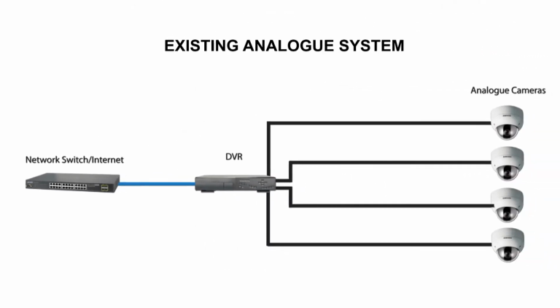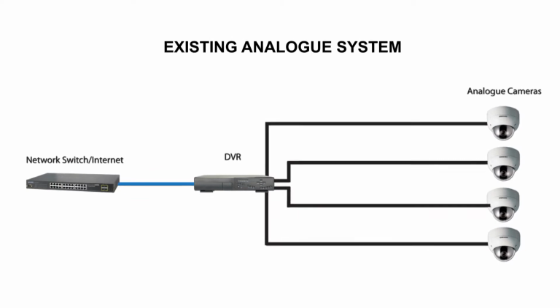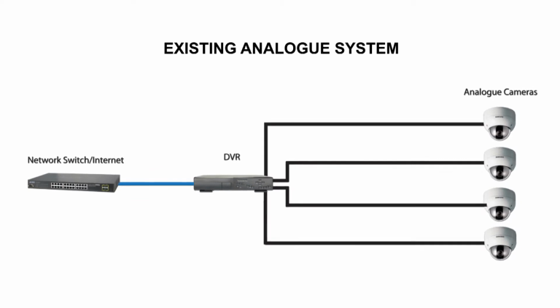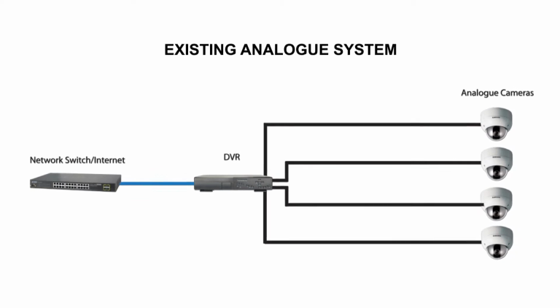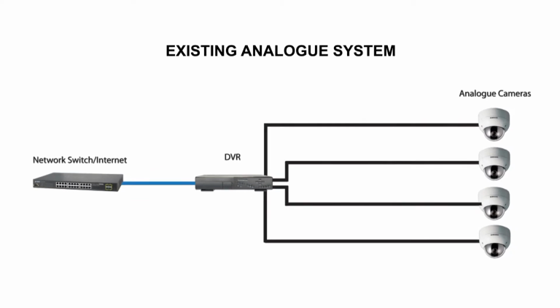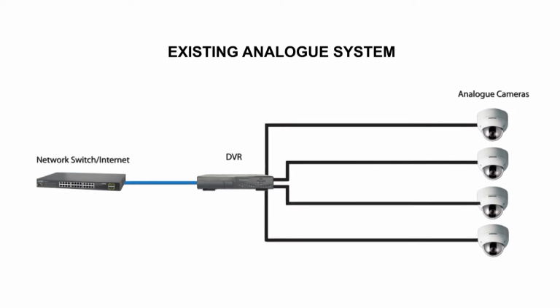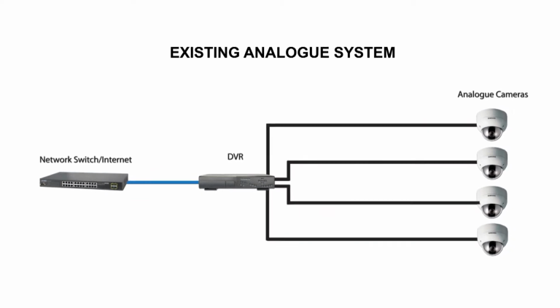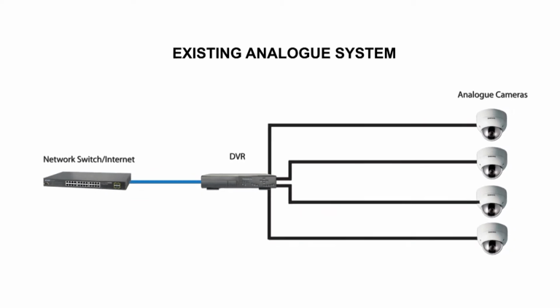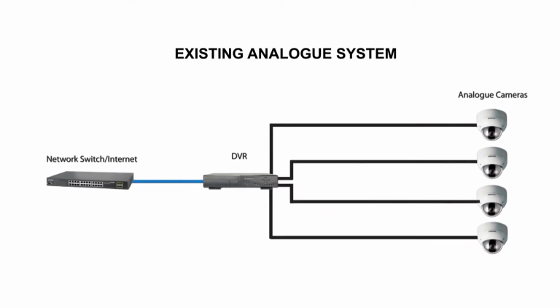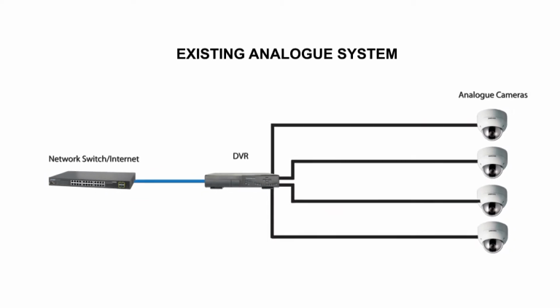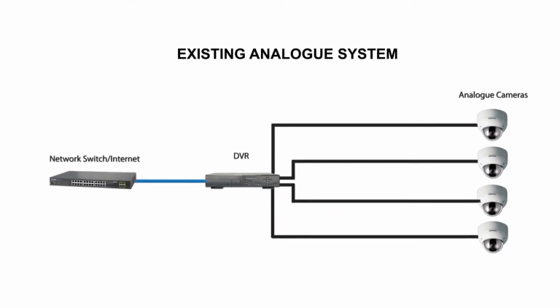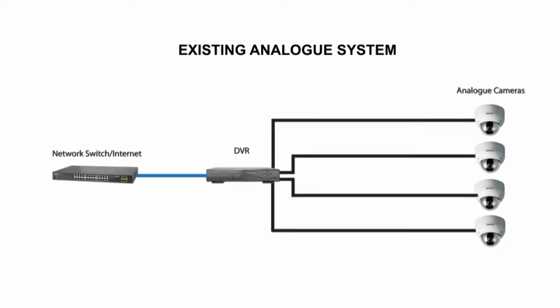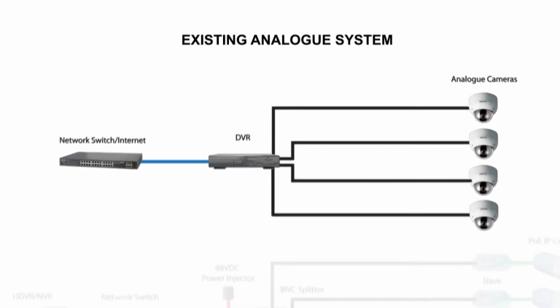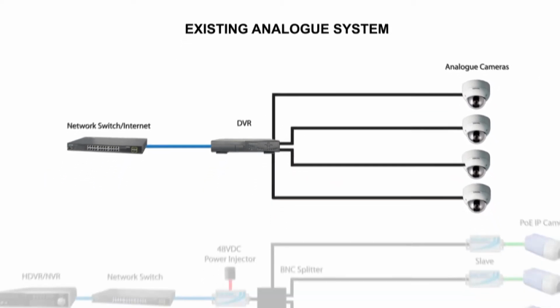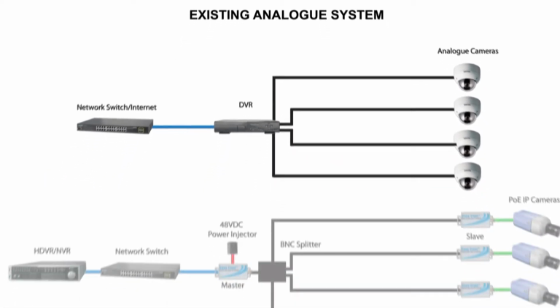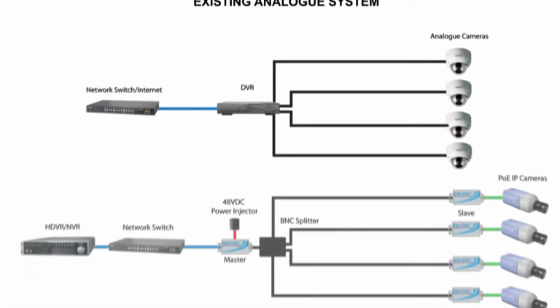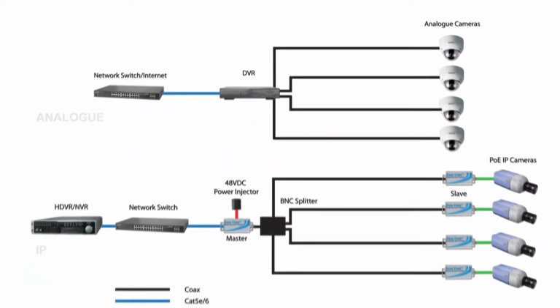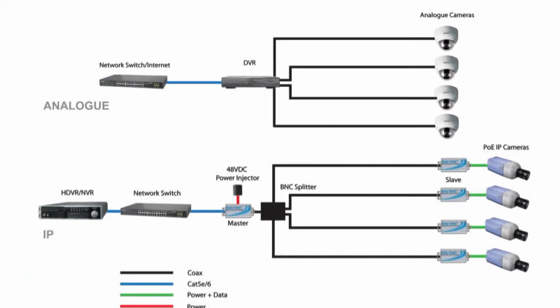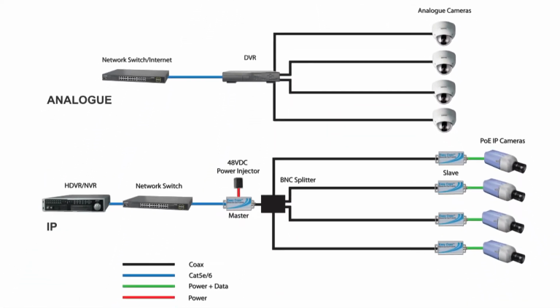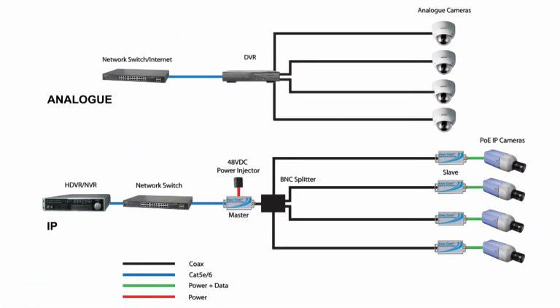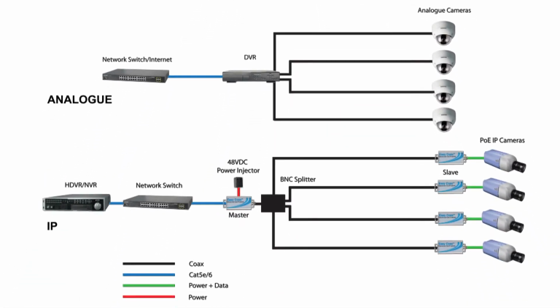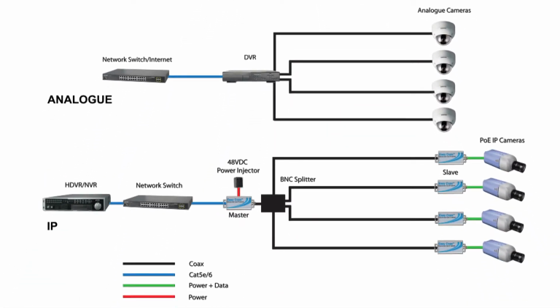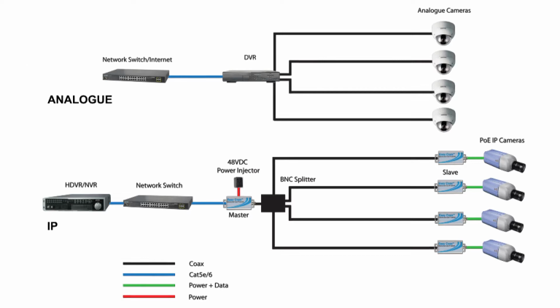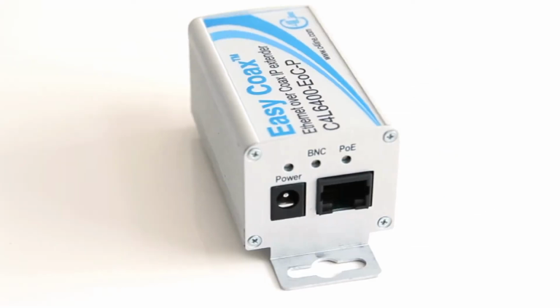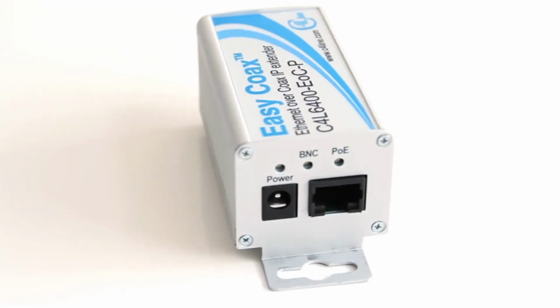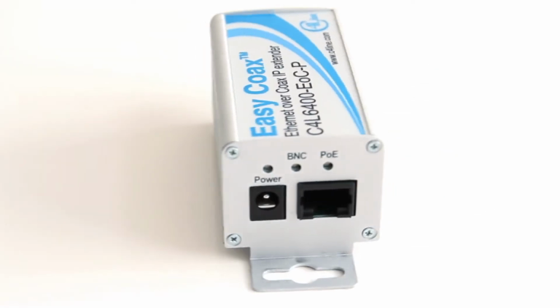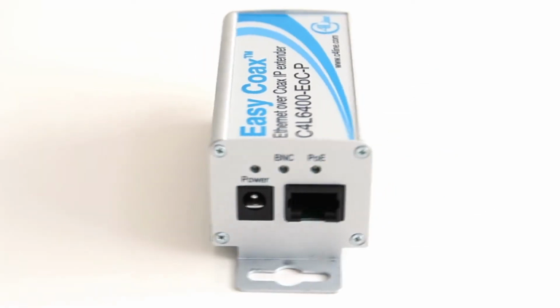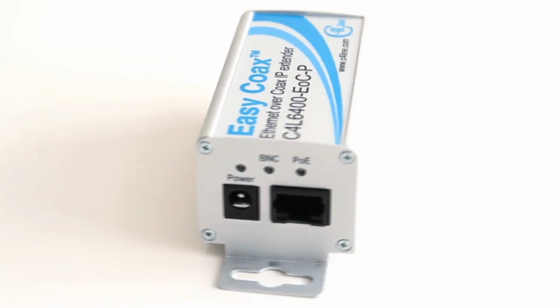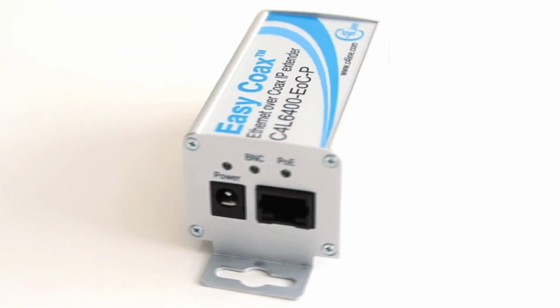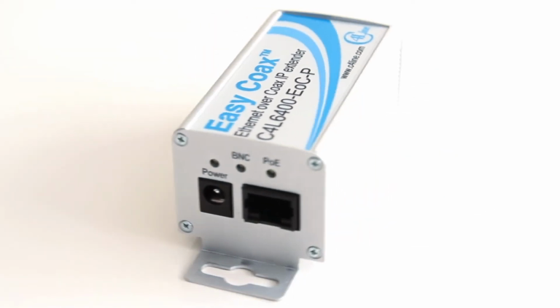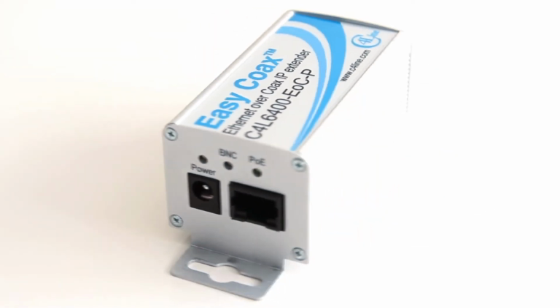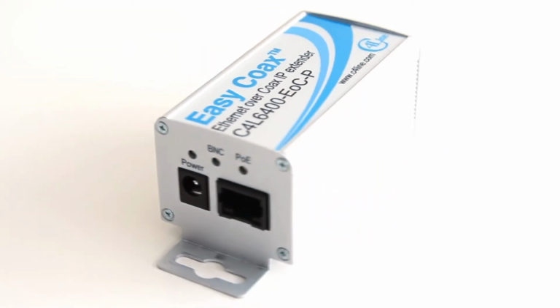In this video we will show you how easy it is to go from this analogue installation to an IP installation through the use of EQL's EZCOAX products.